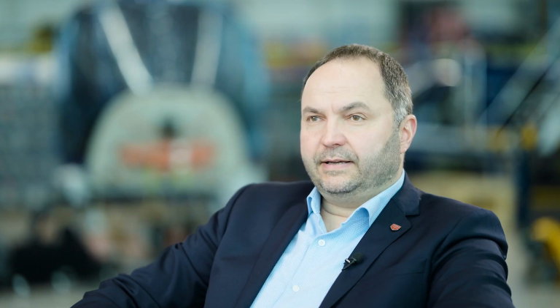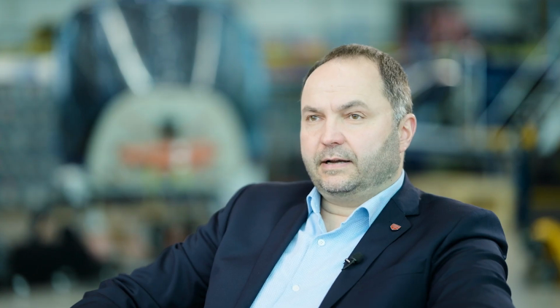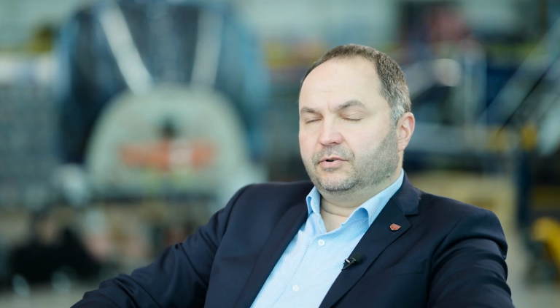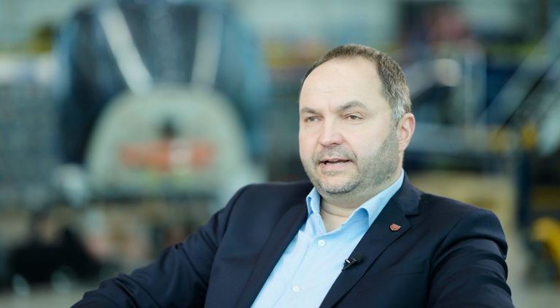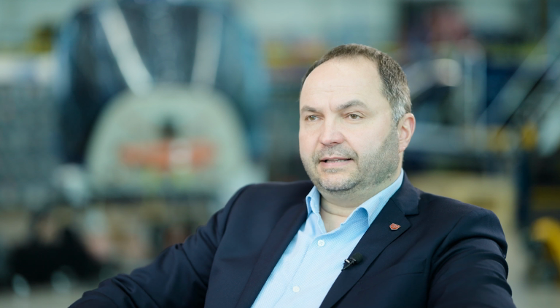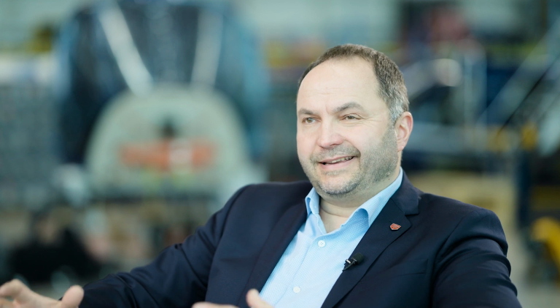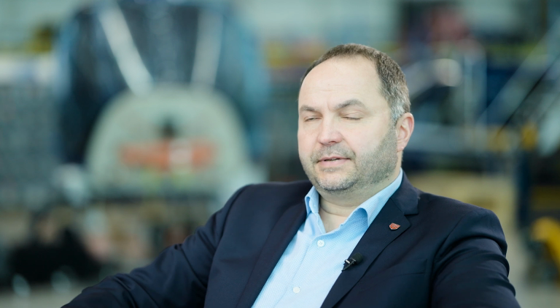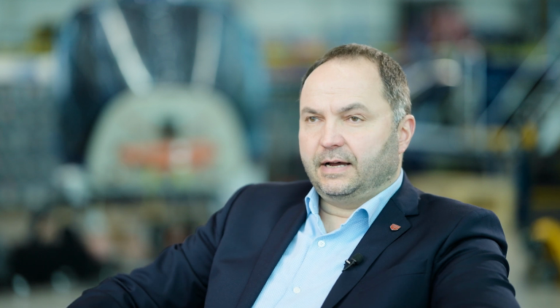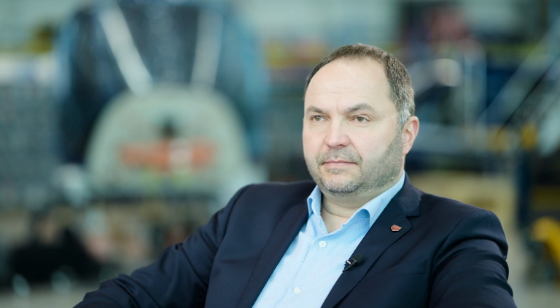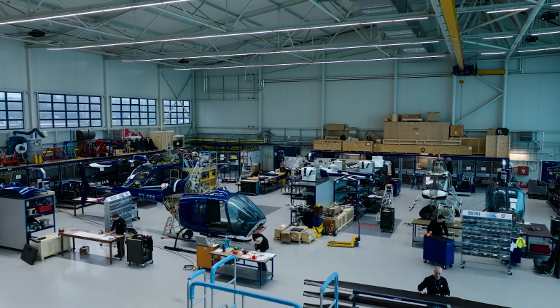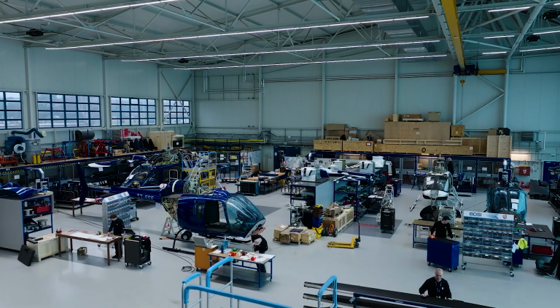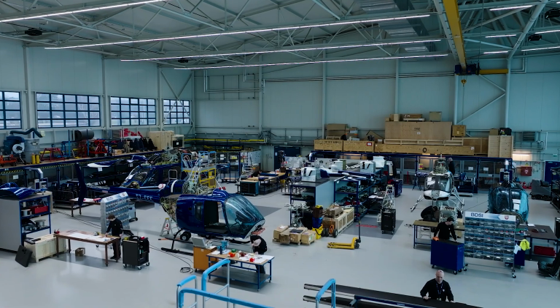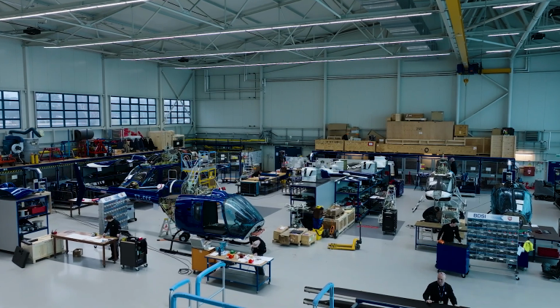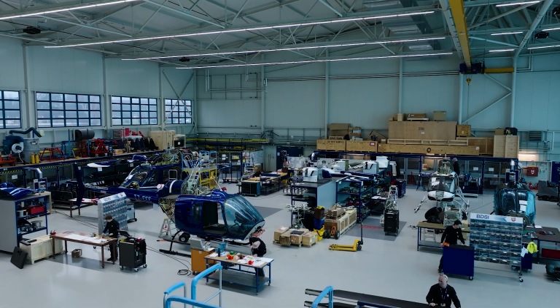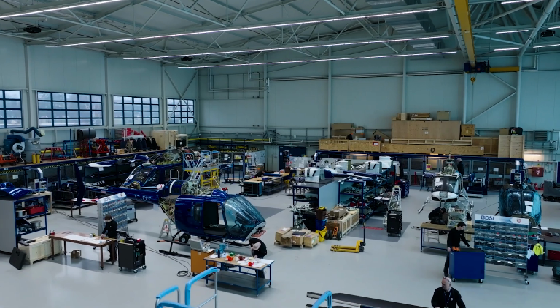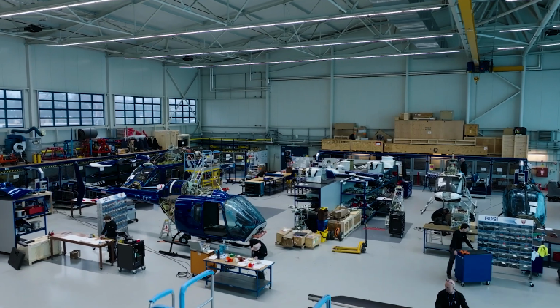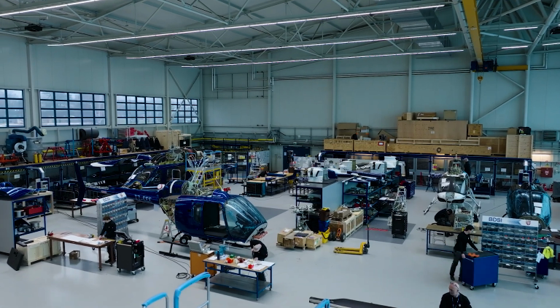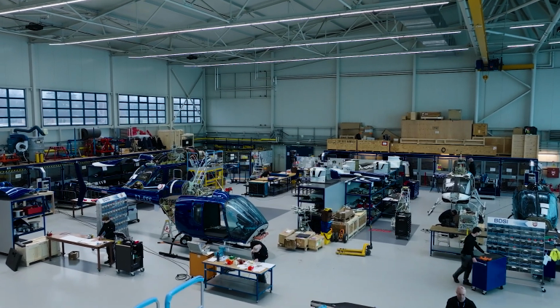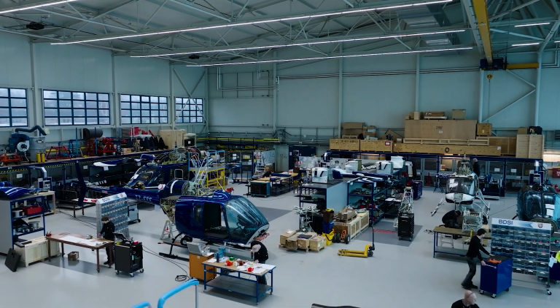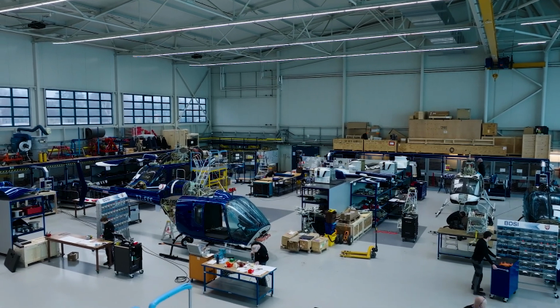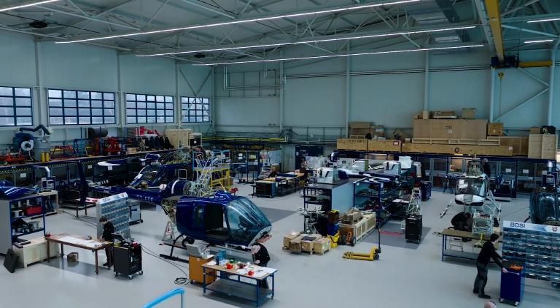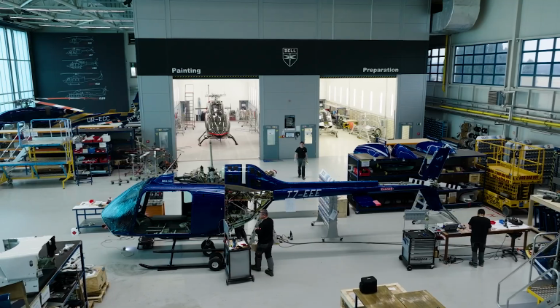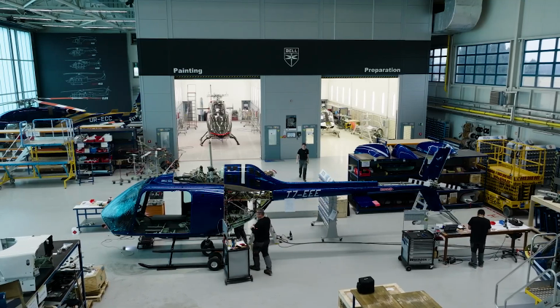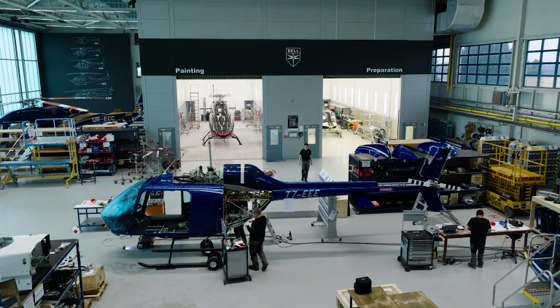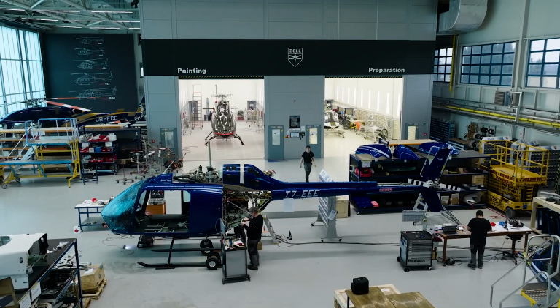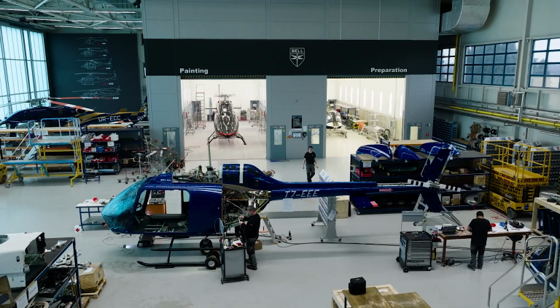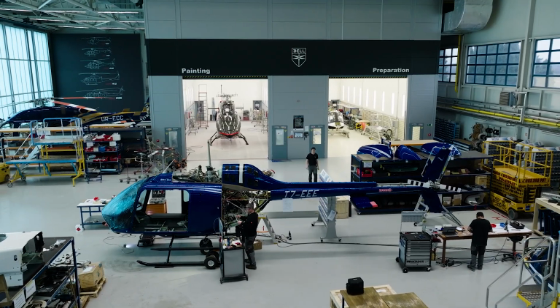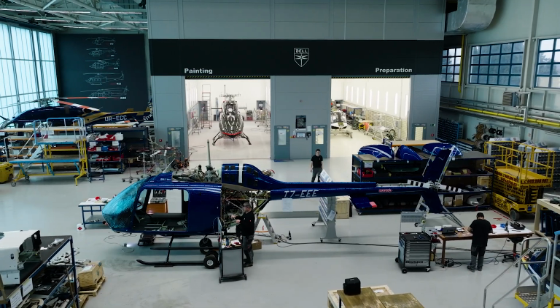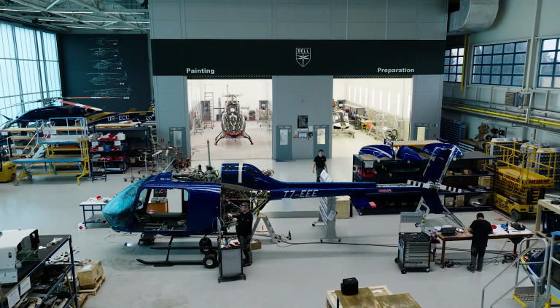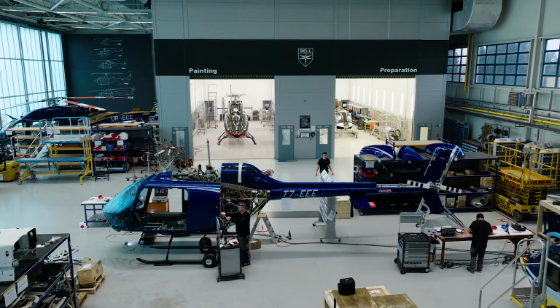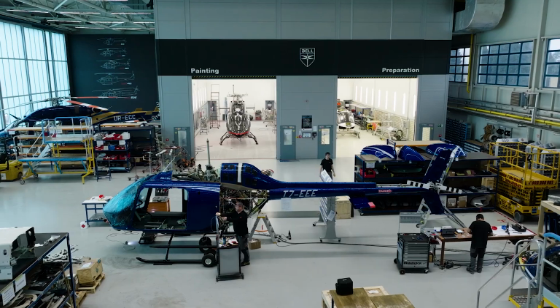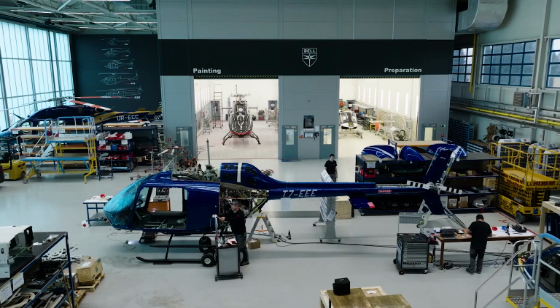Here in Bell Prague, we can accommodate at the same time 15 to 16 aircraft. This is a mixture between the 505, 407, 429, and 412.